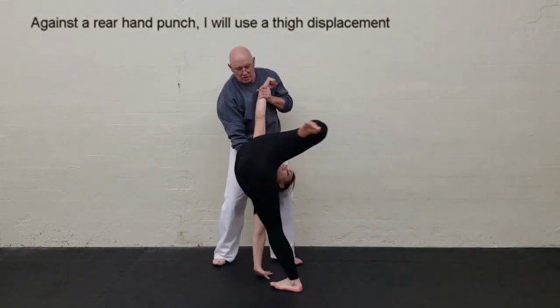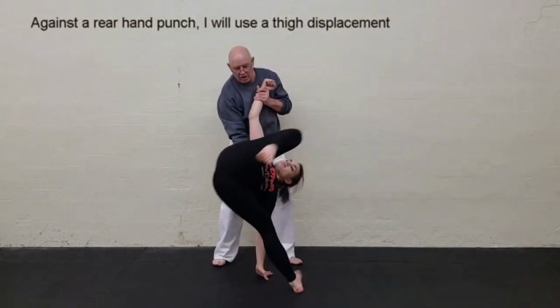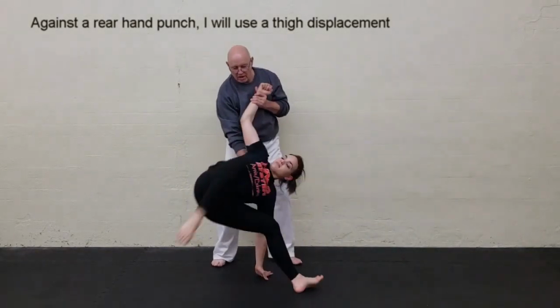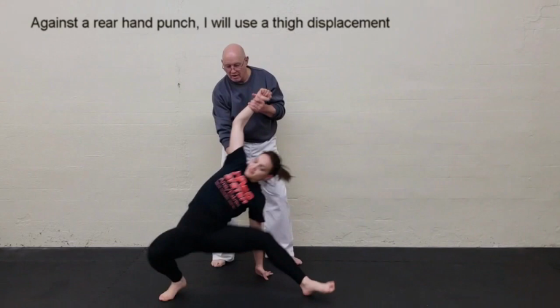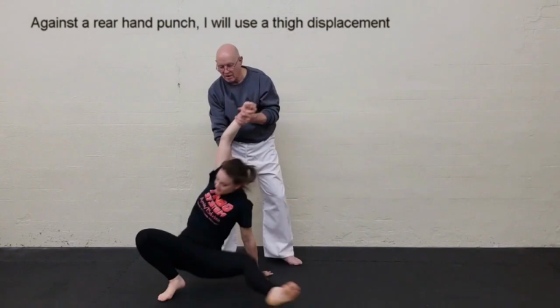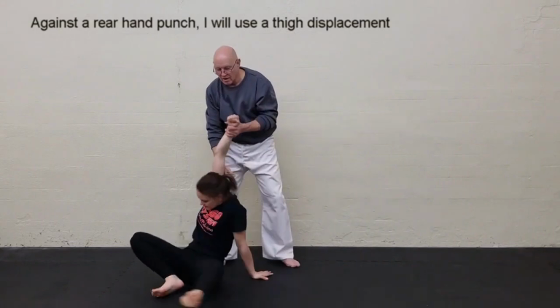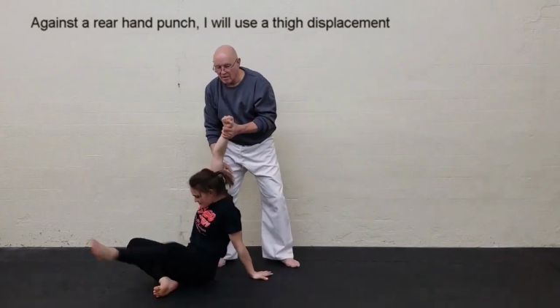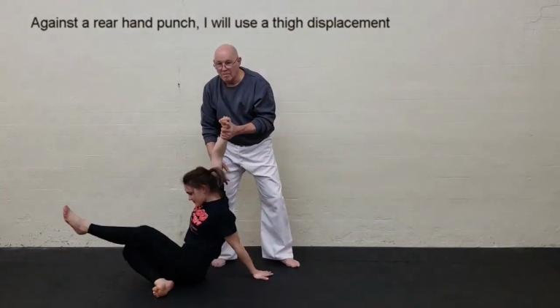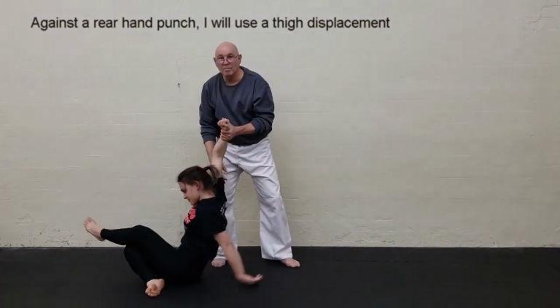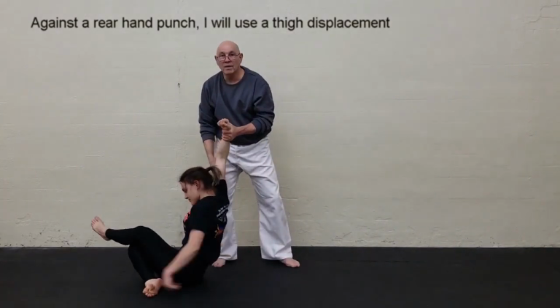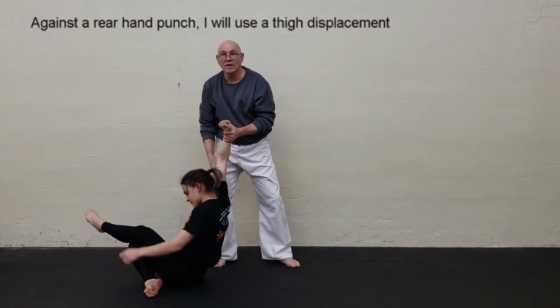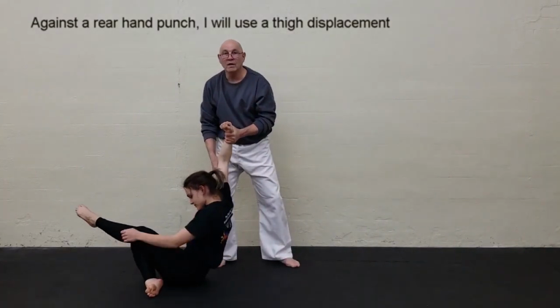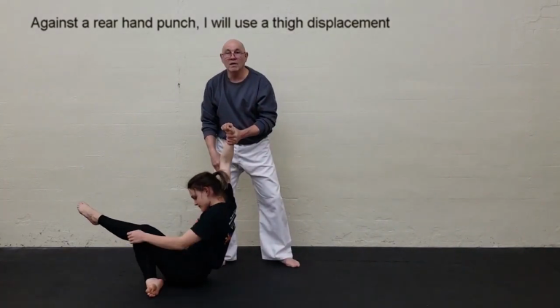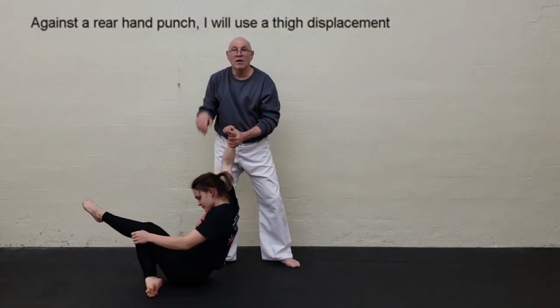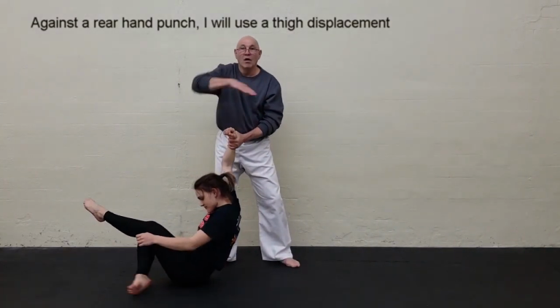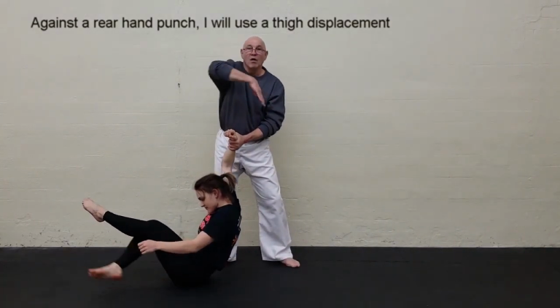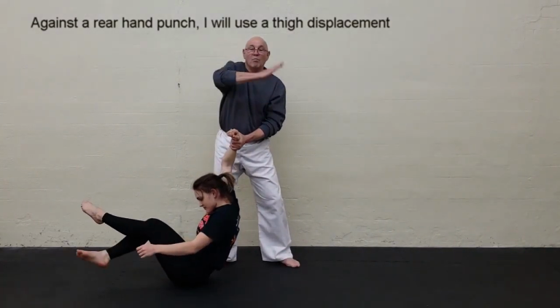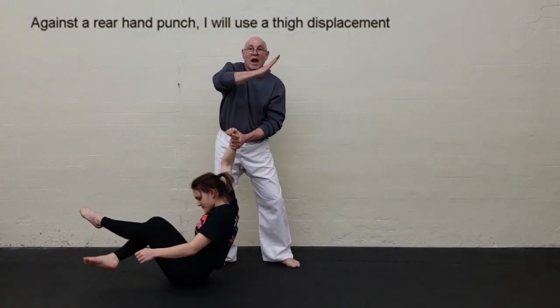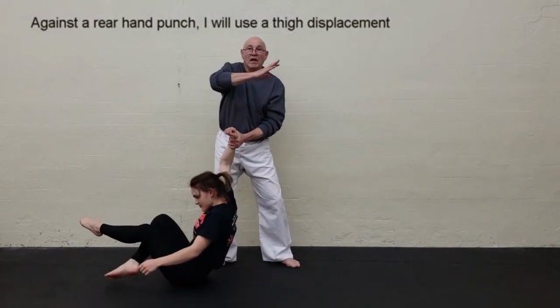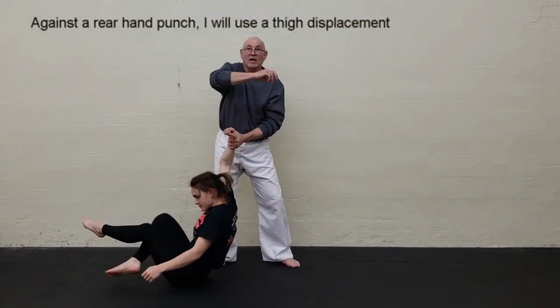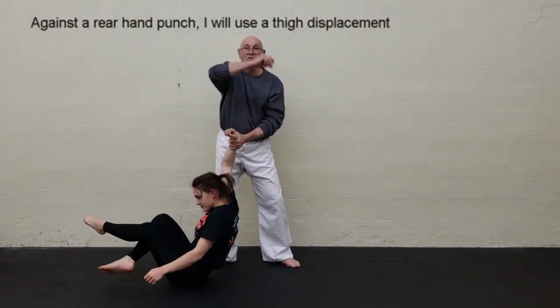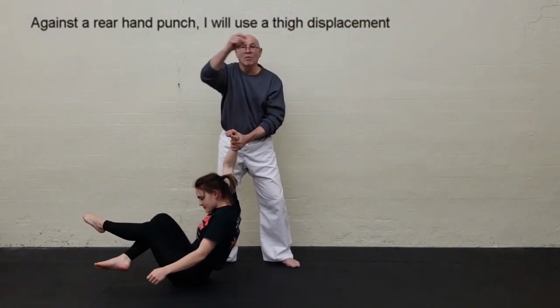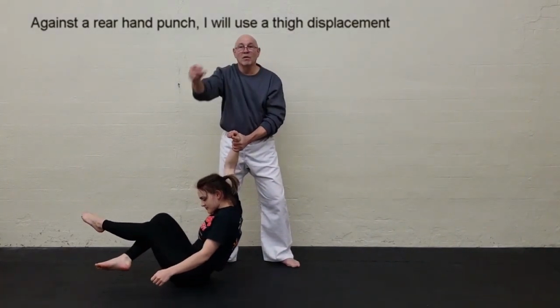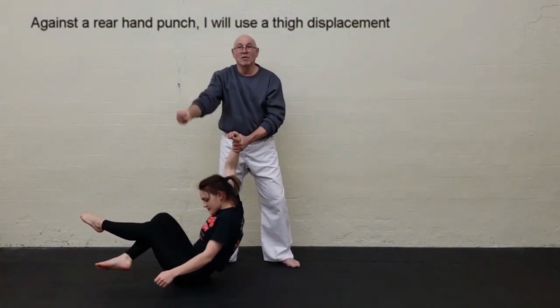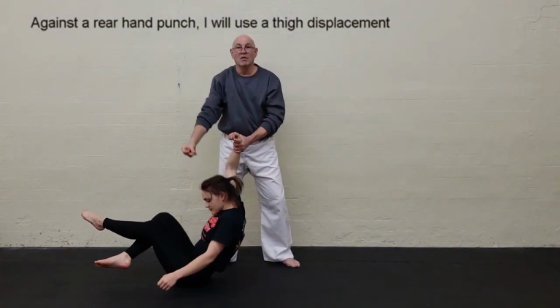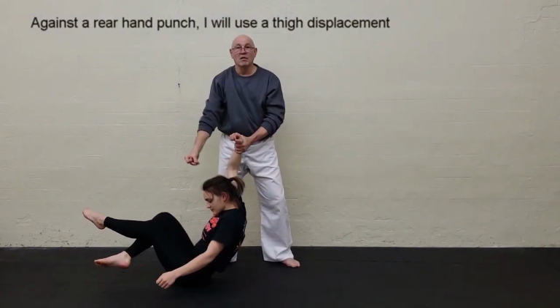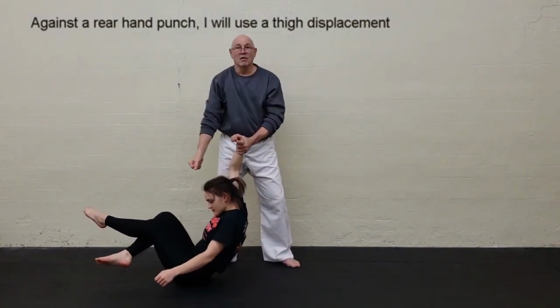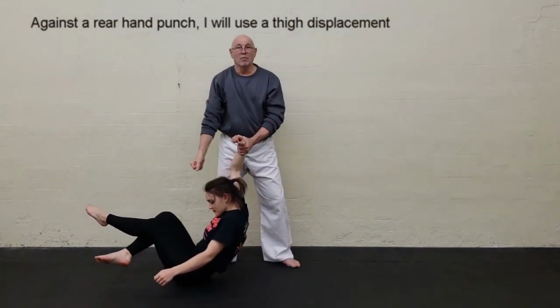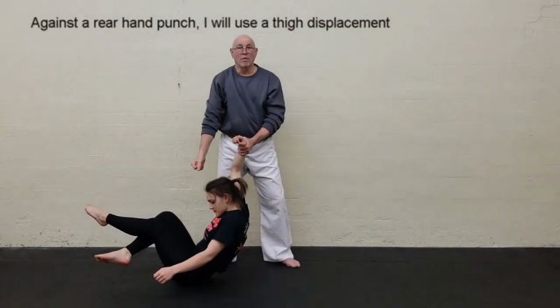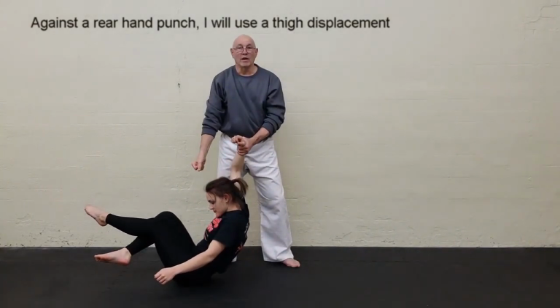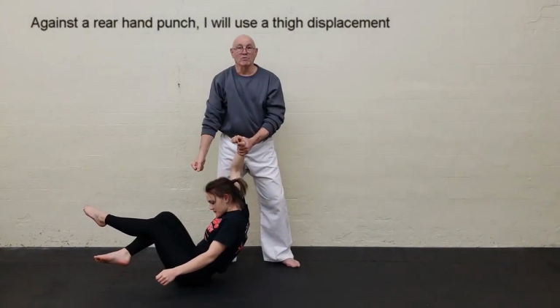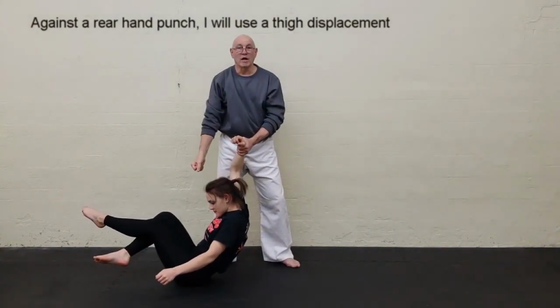Same thing on the opposite side: she throws the punch. If I'm here and I lift up, the back leg goes up and the body goes down.